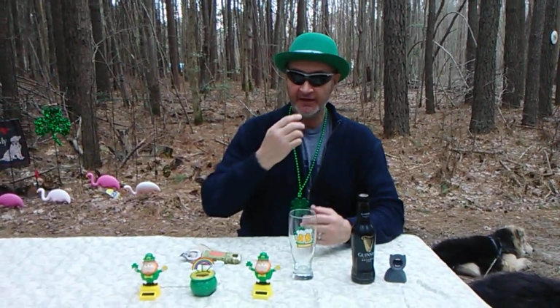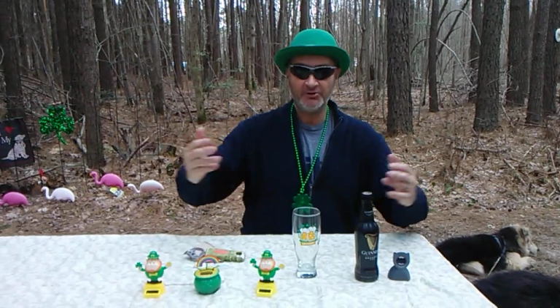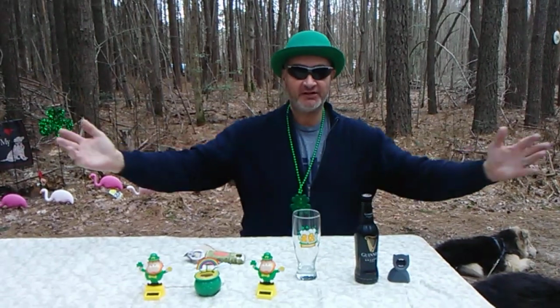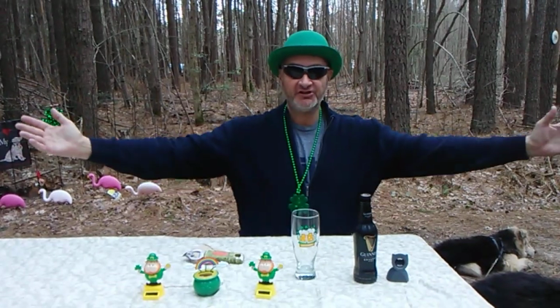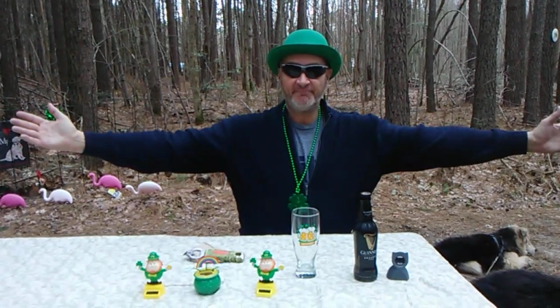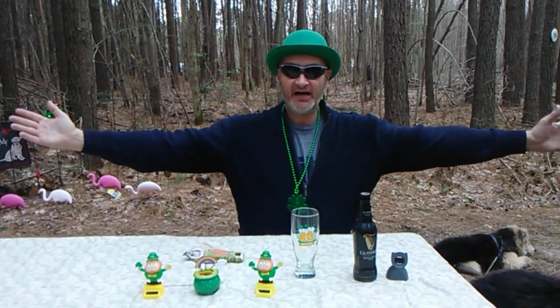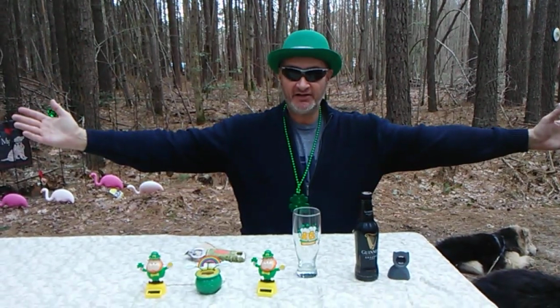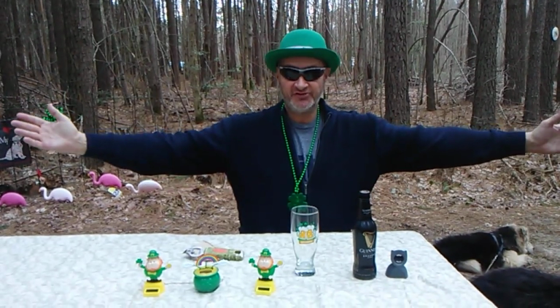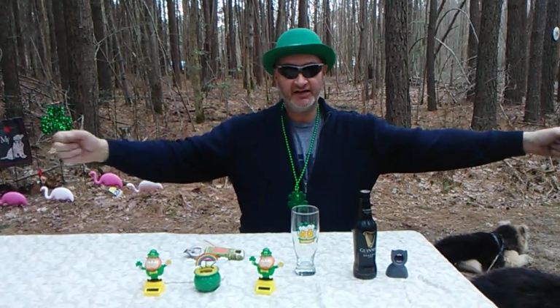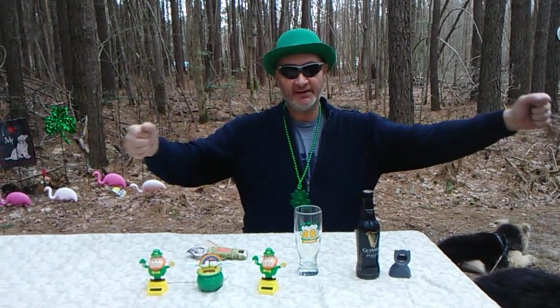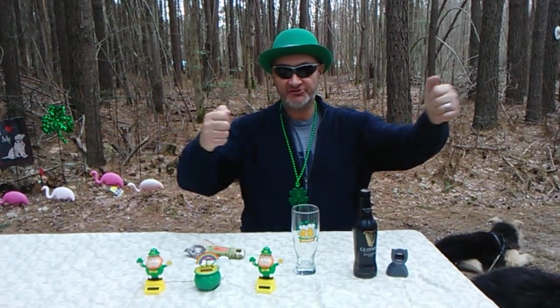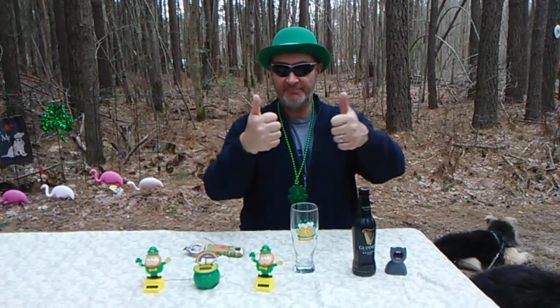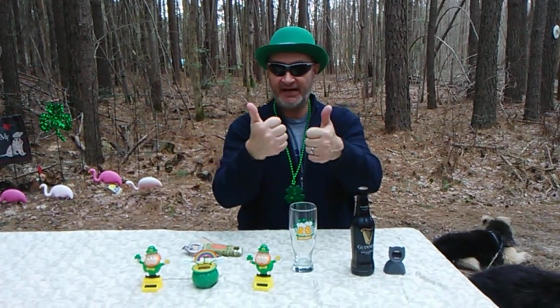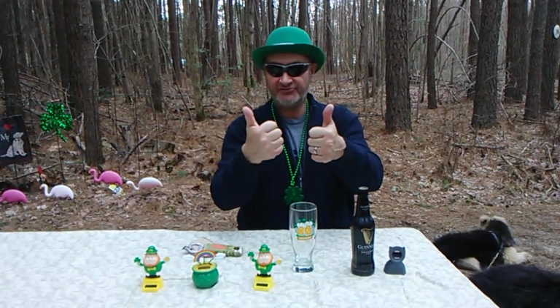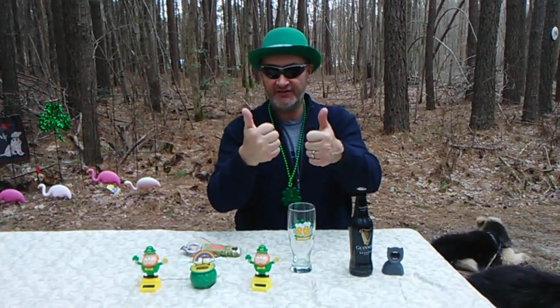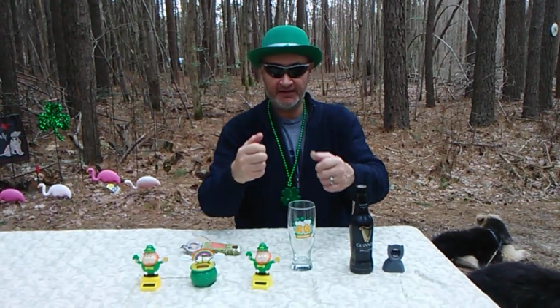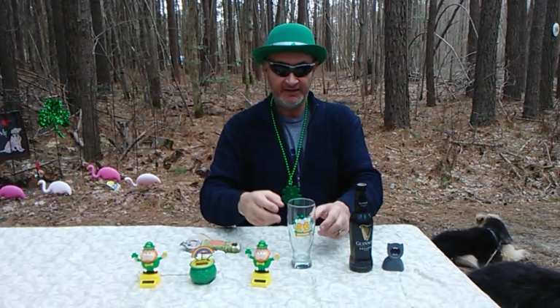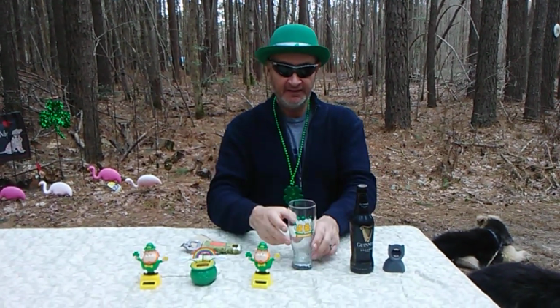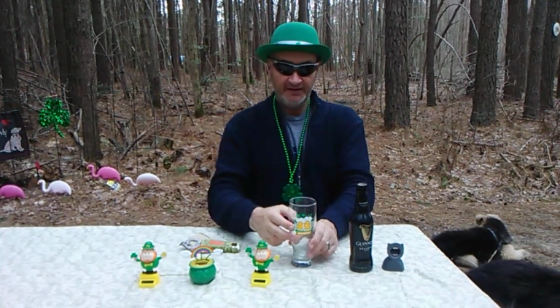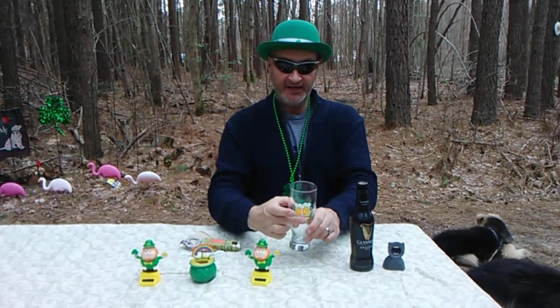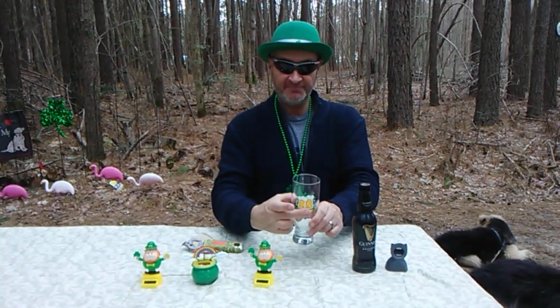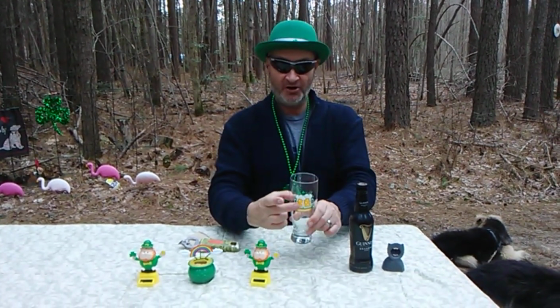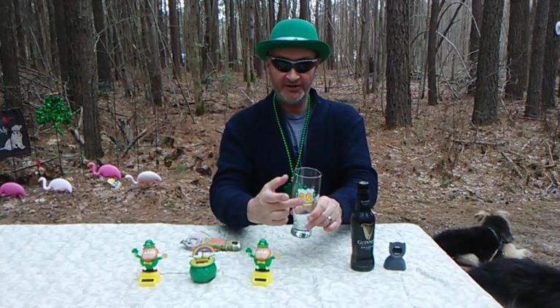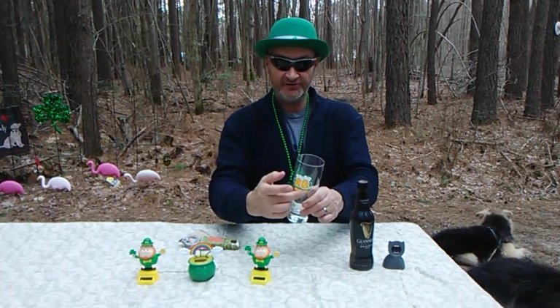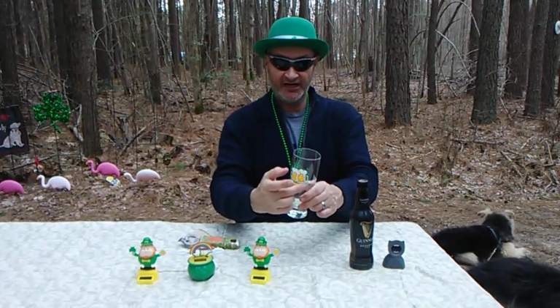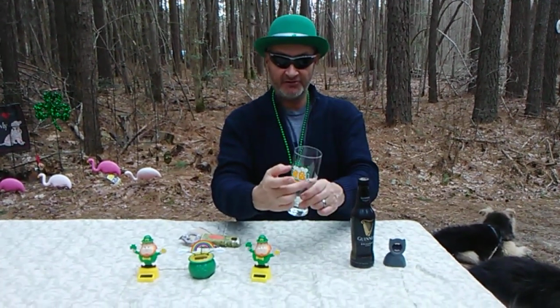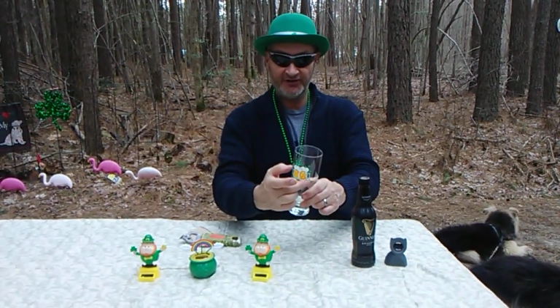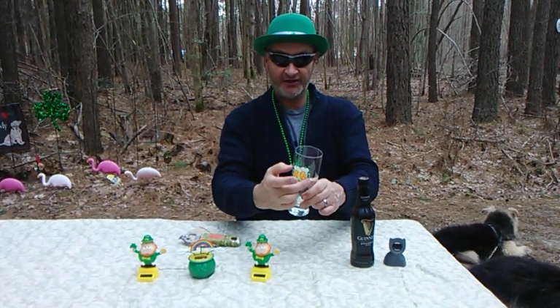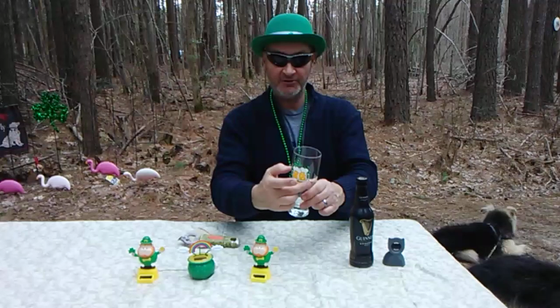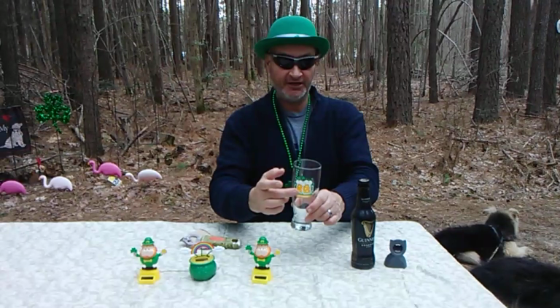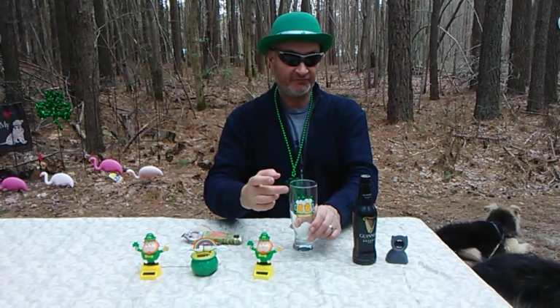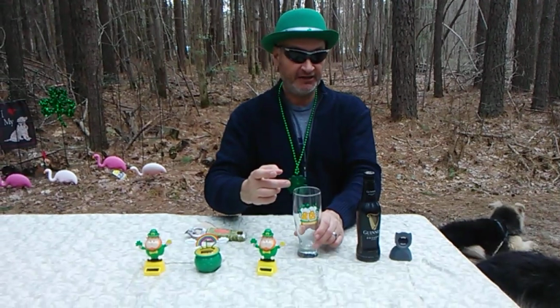Coming to you about St. Paddy's Day. Happy St. Paddy's, everybody — that's the party. There's the Irish flag: green, white, and red.